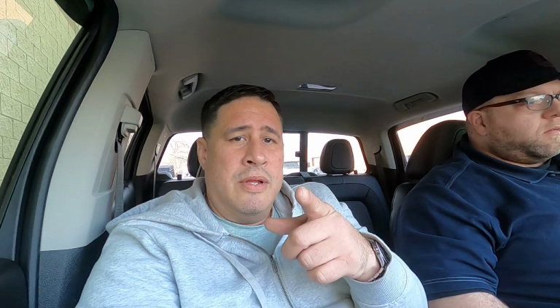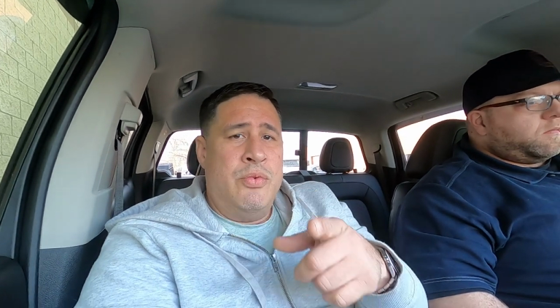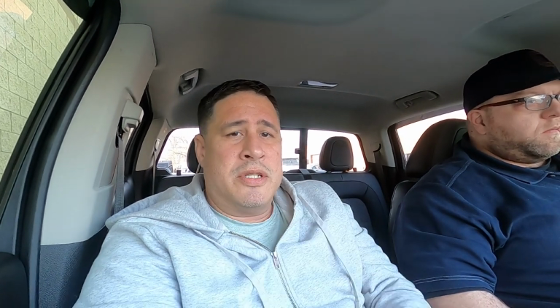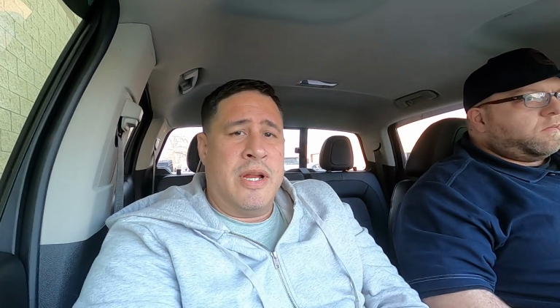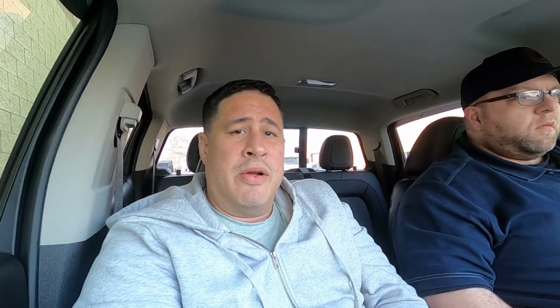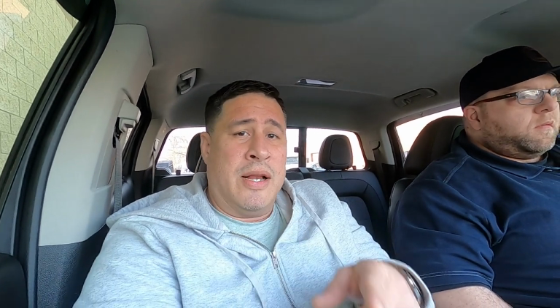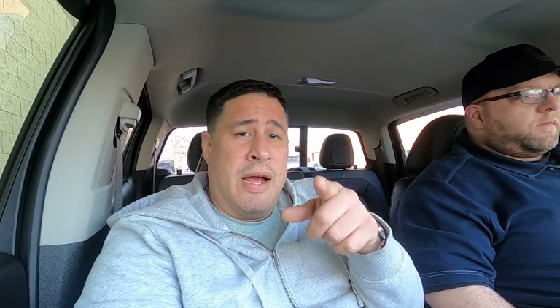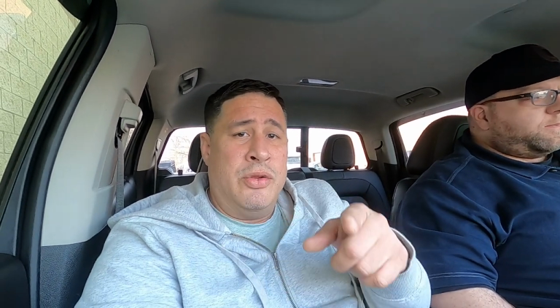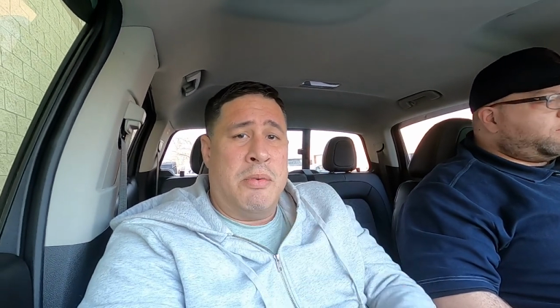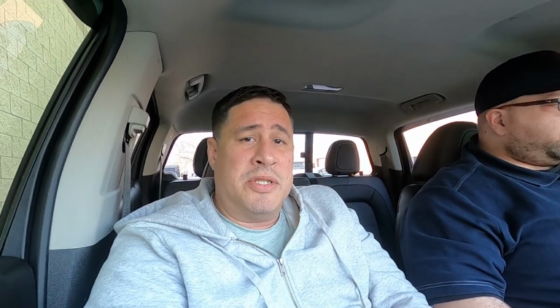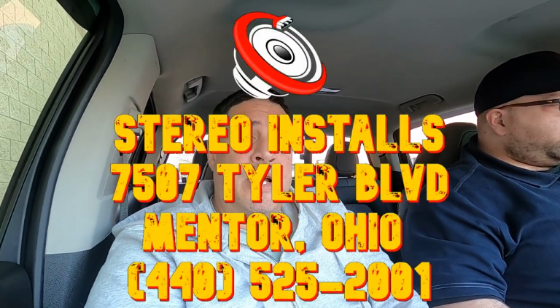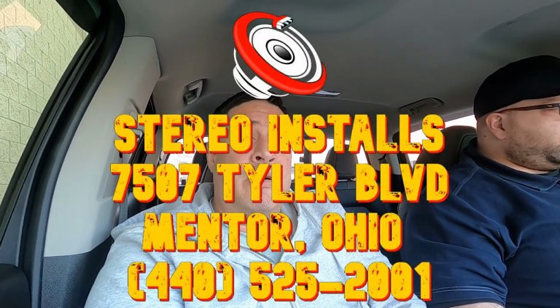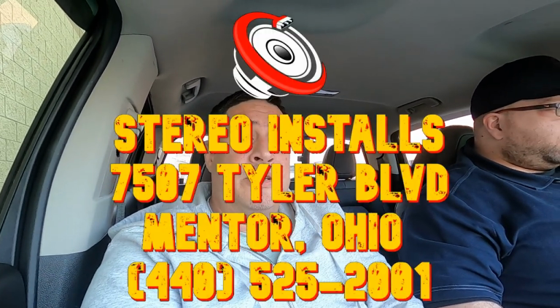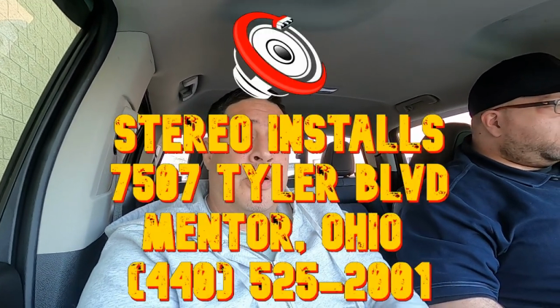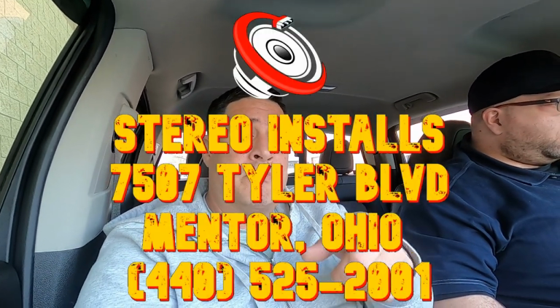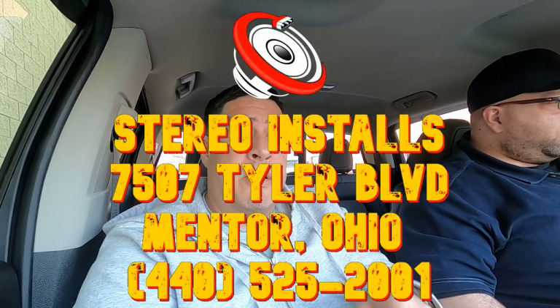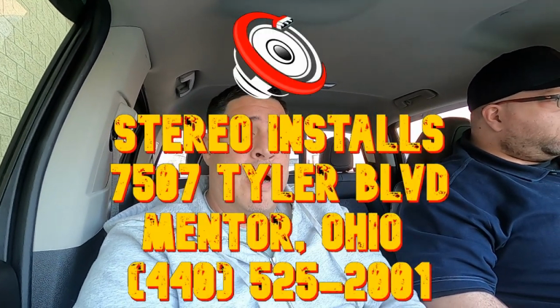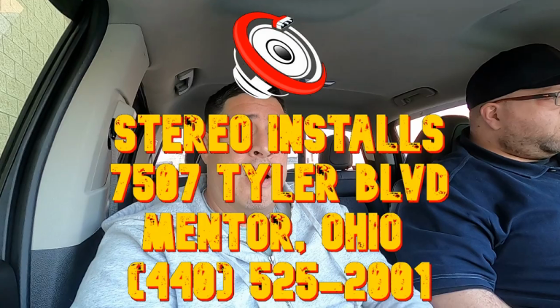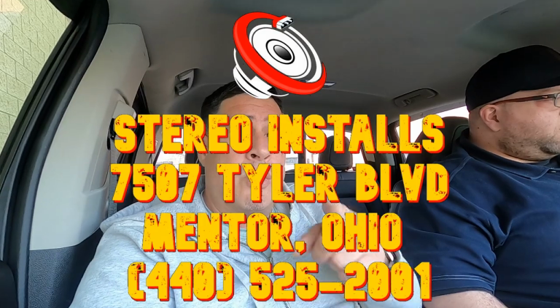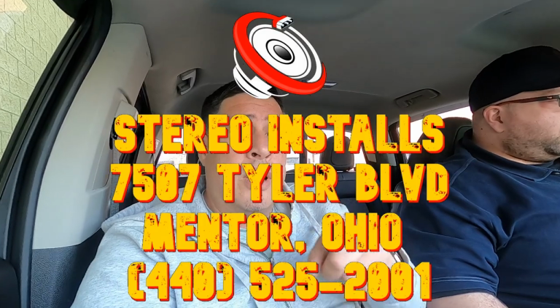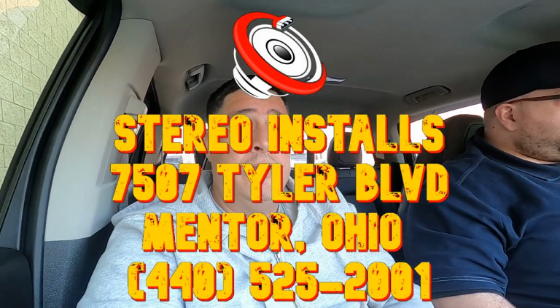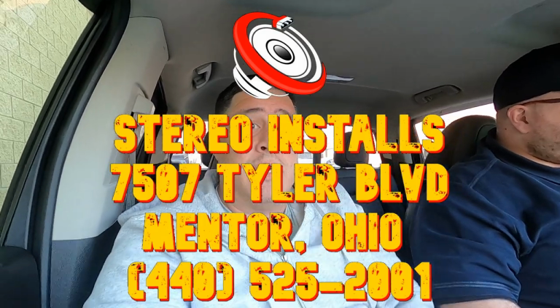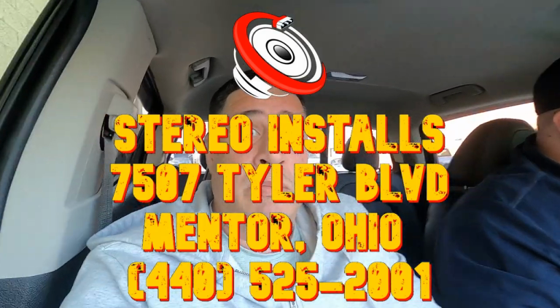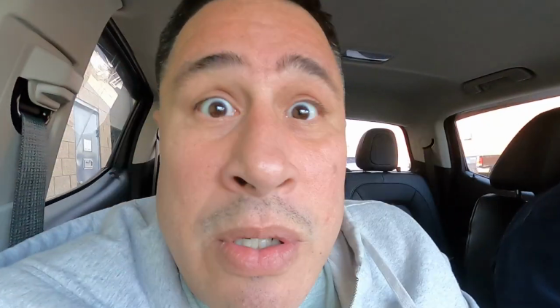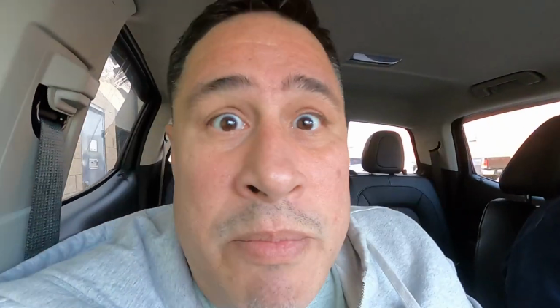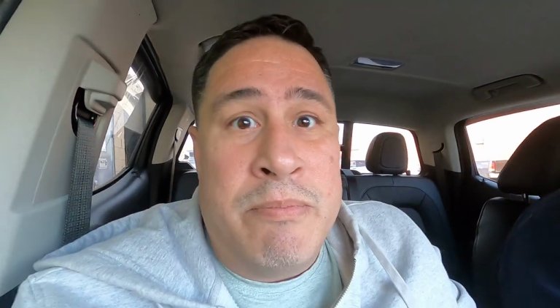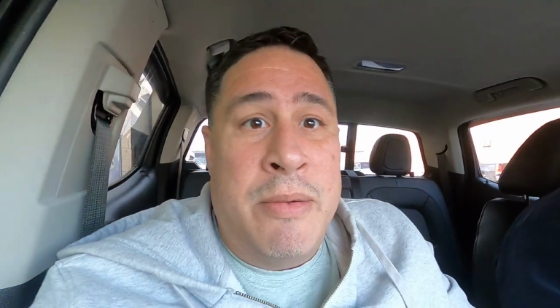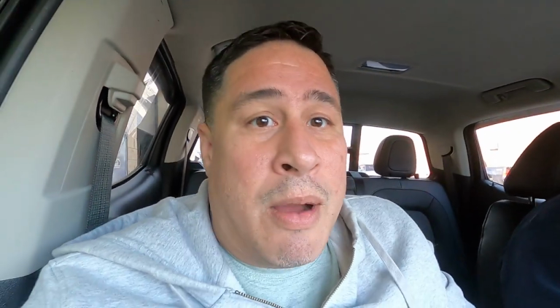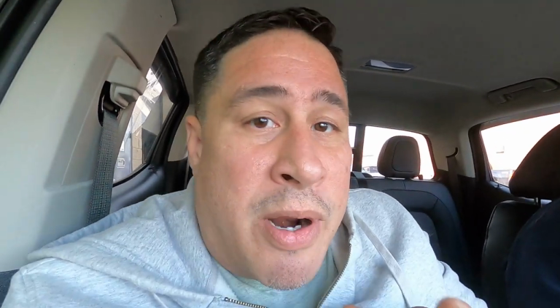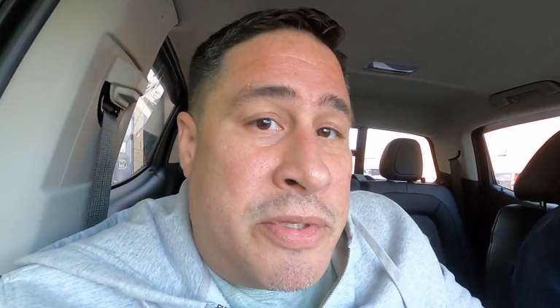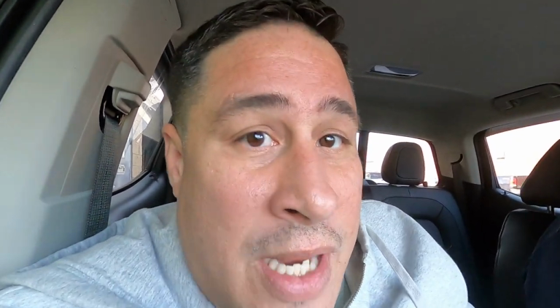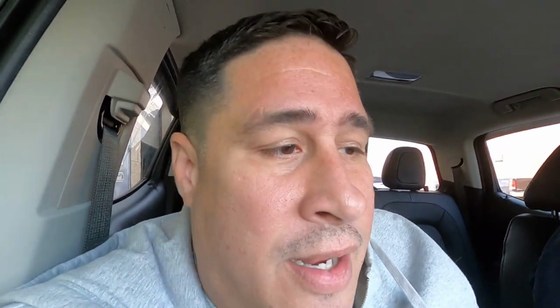You want a setup like that, you come up to Stereo Installs — let me know how and we're gonna give you something good, baby. I promise you that.